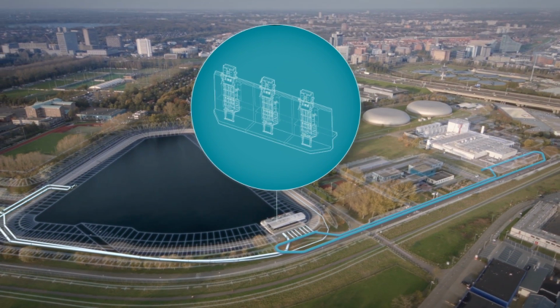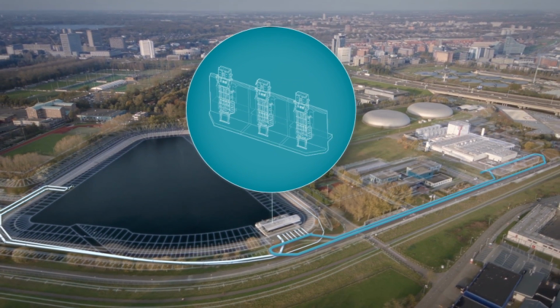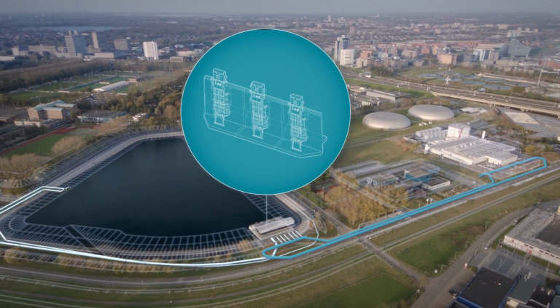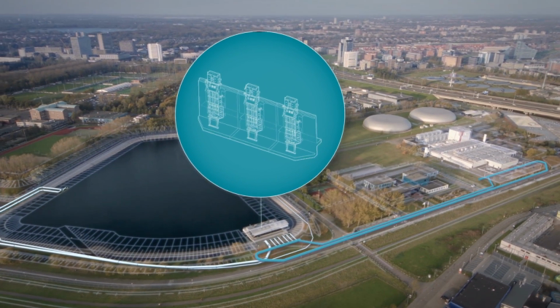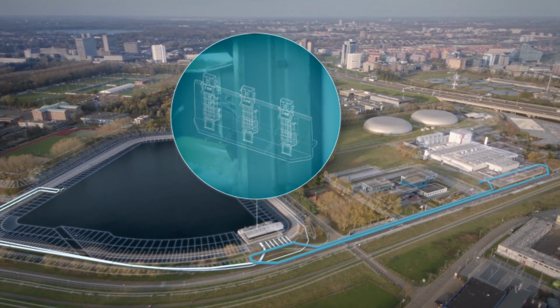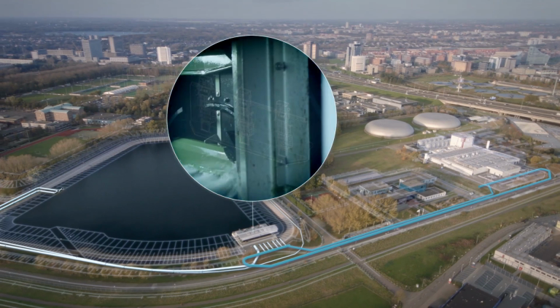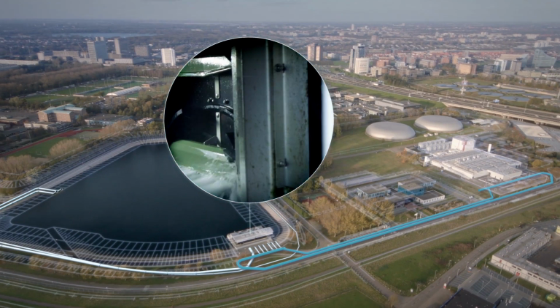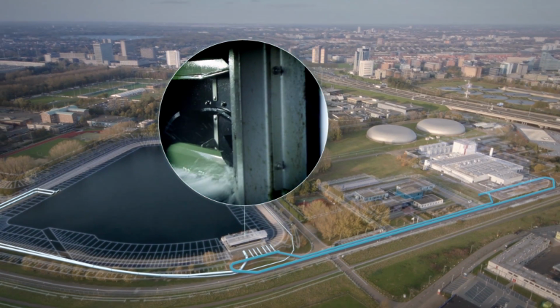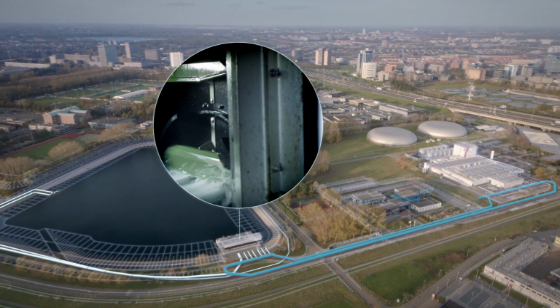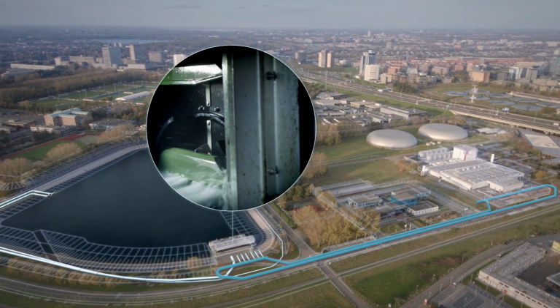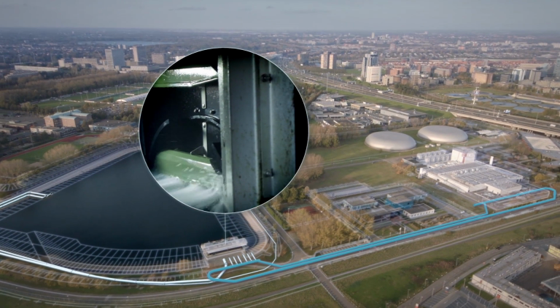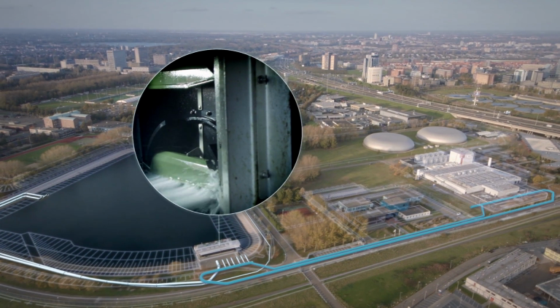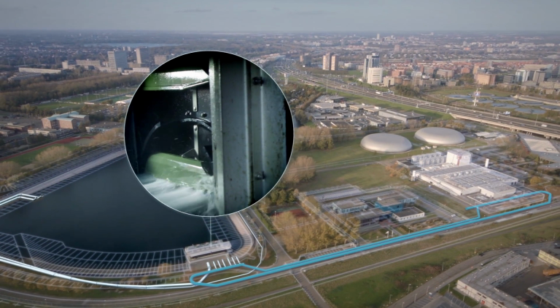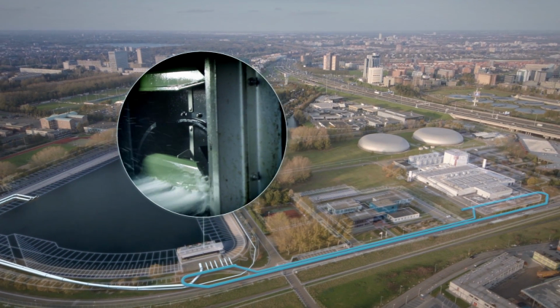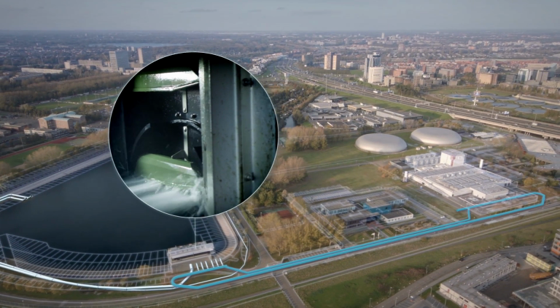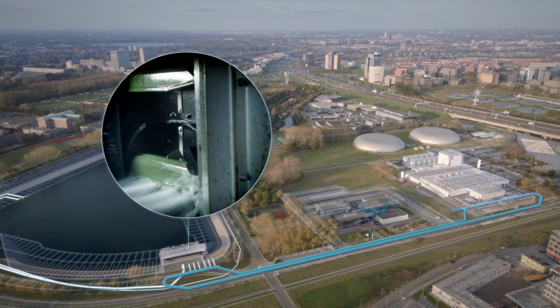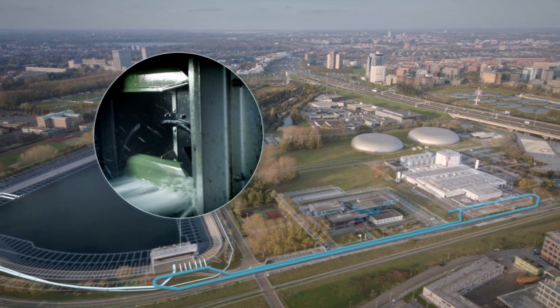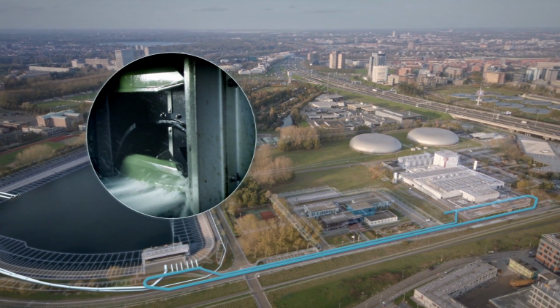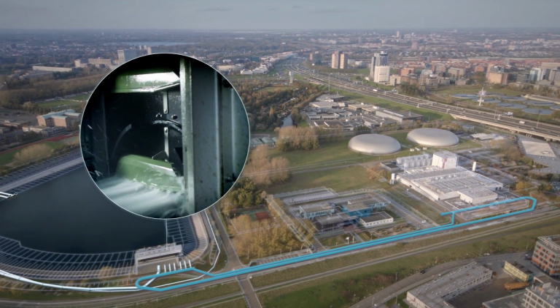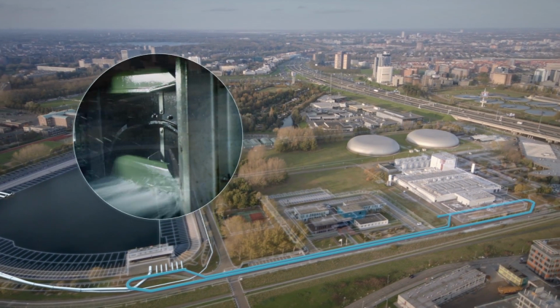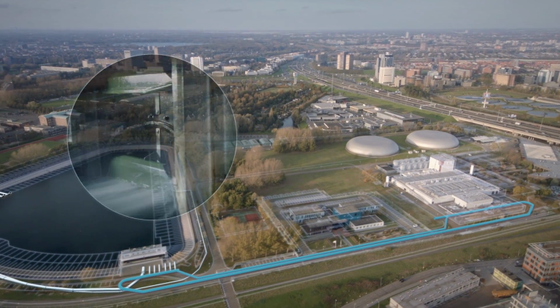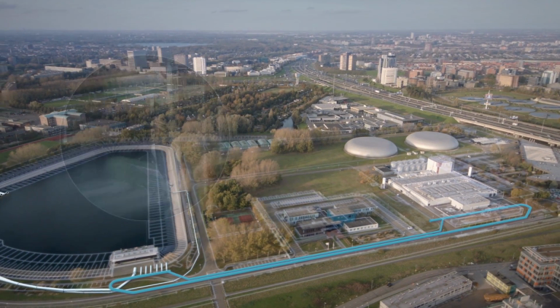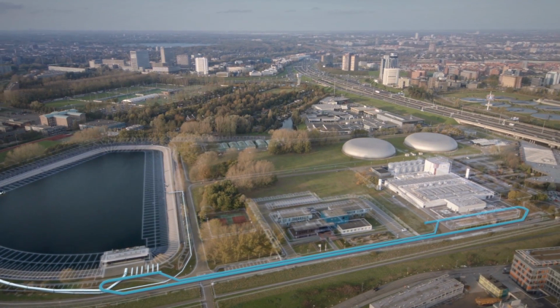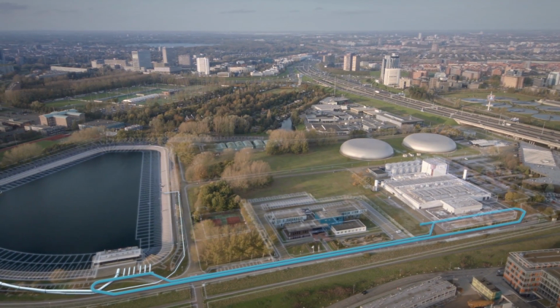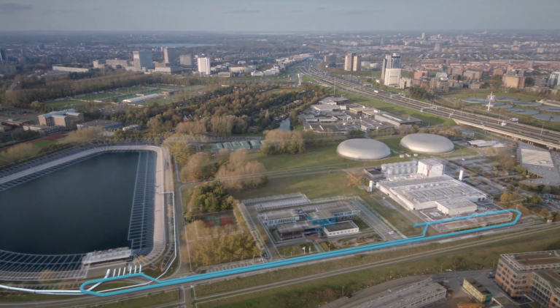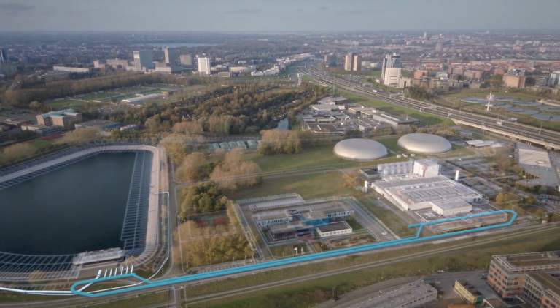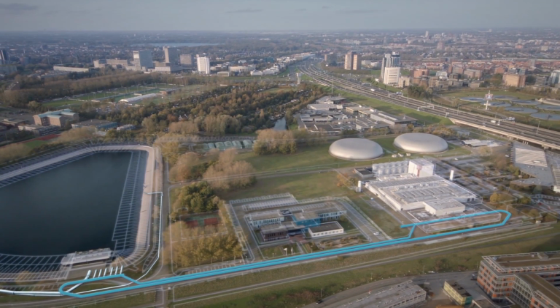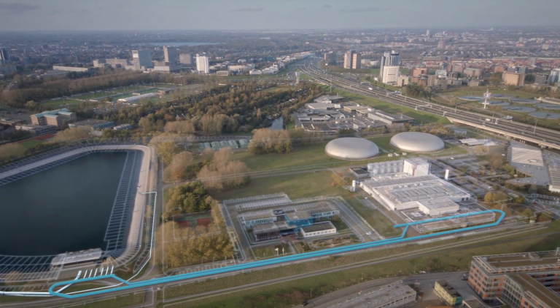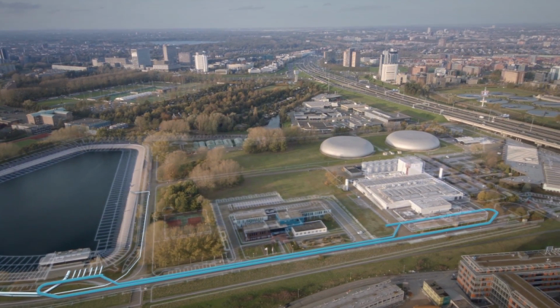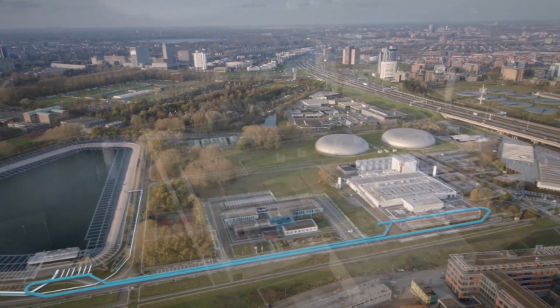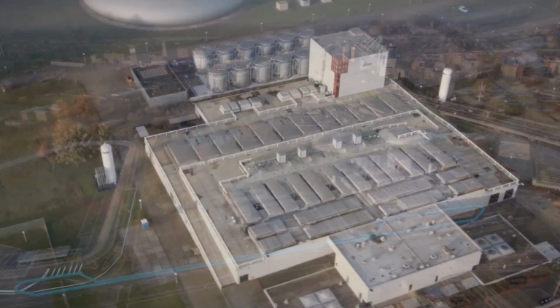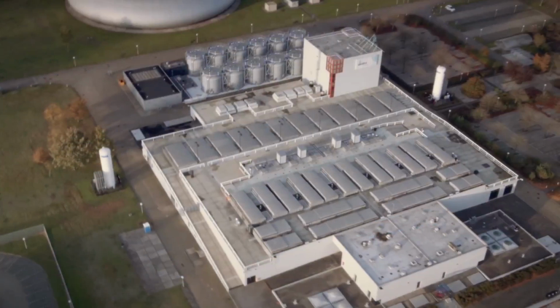But first, the perforated grill filters out fish and particles larger than two millimeters from the raw water.